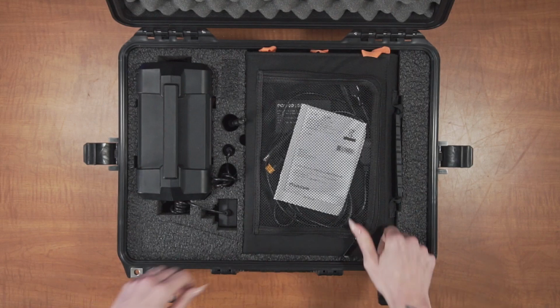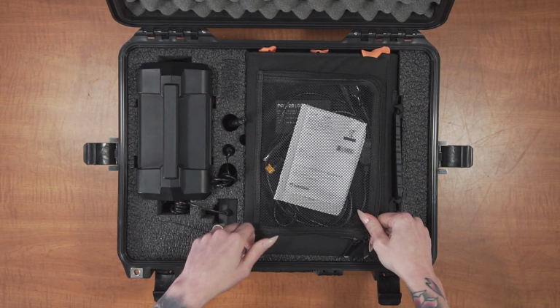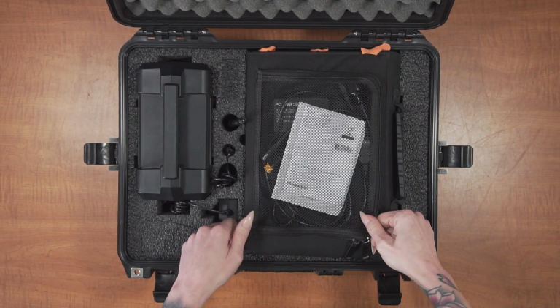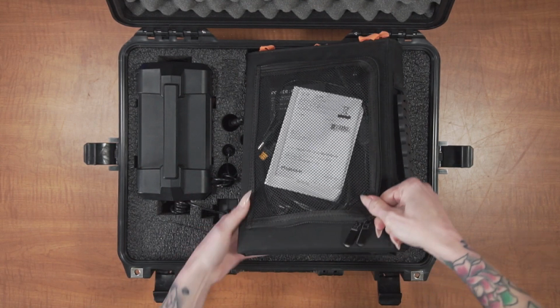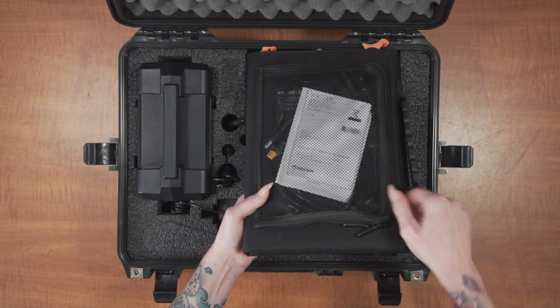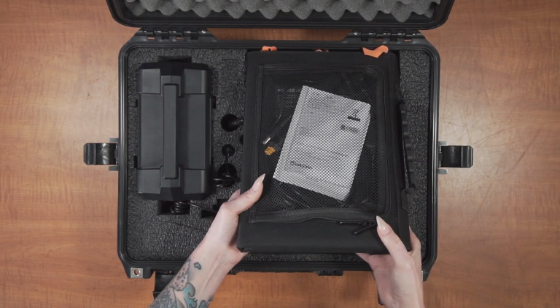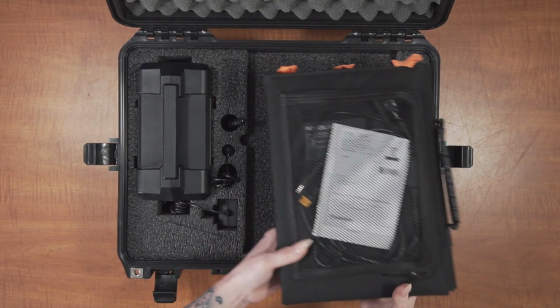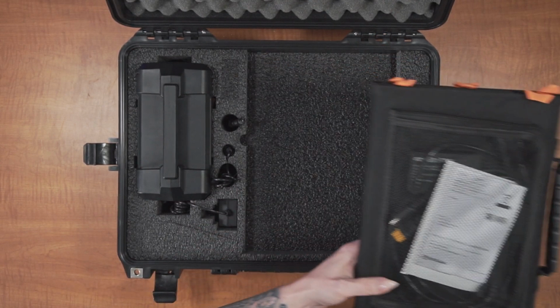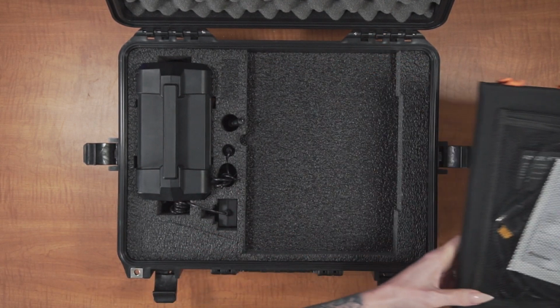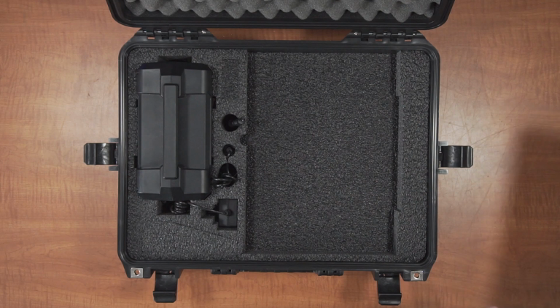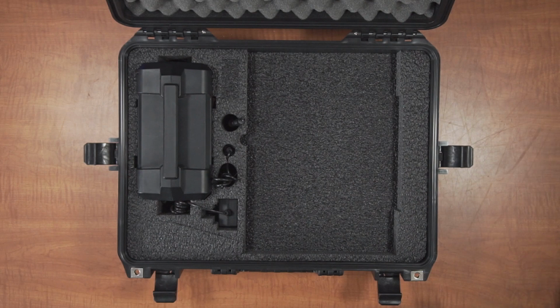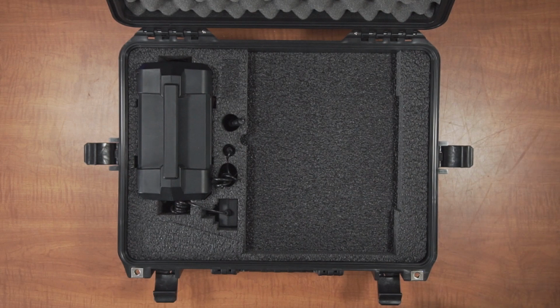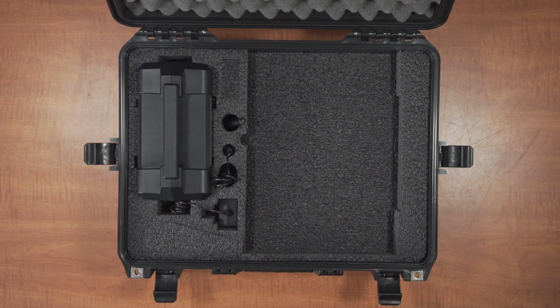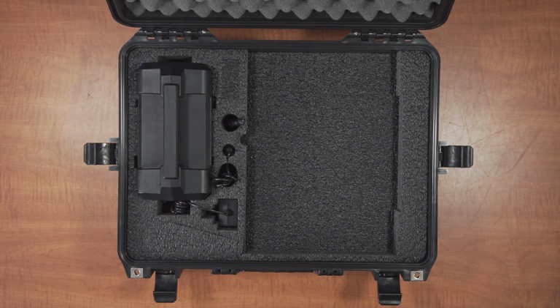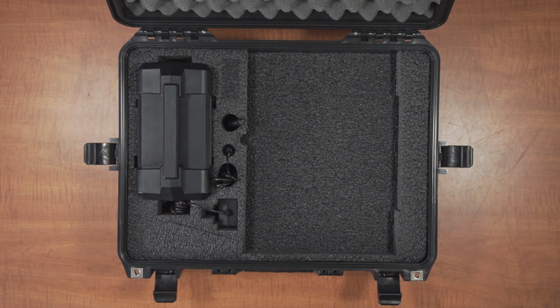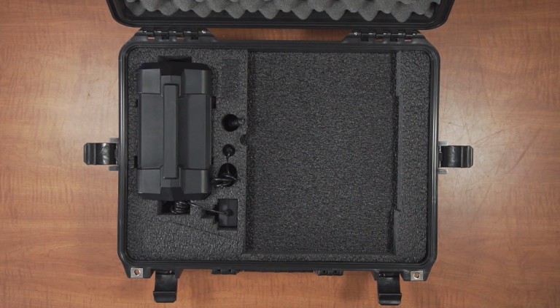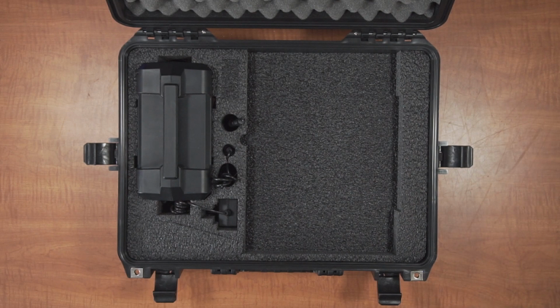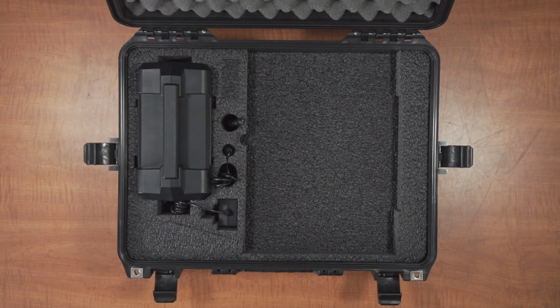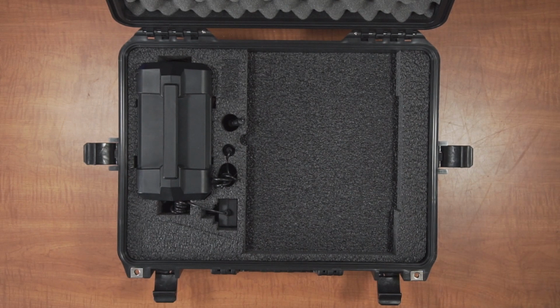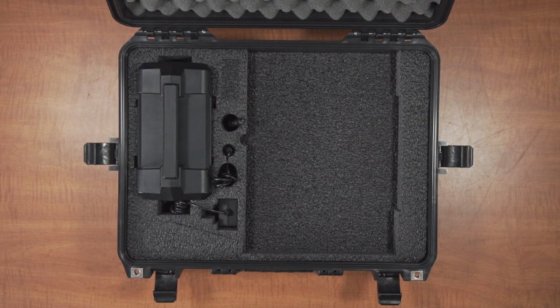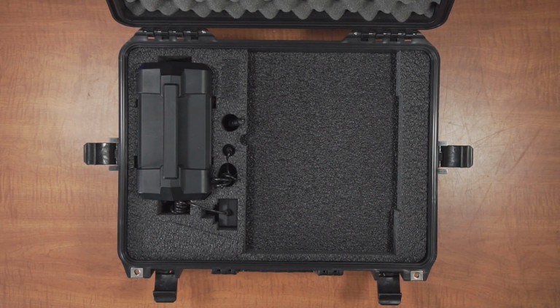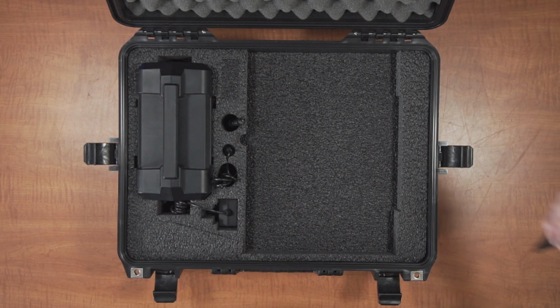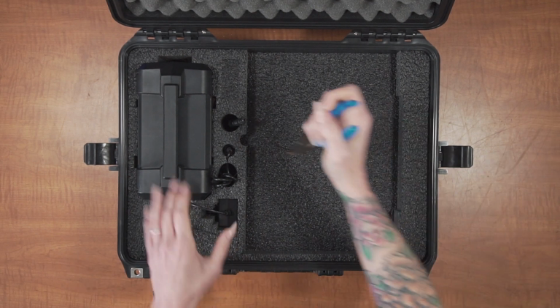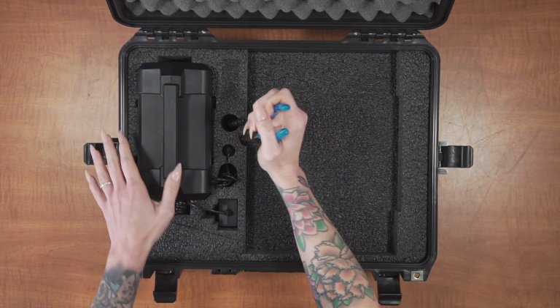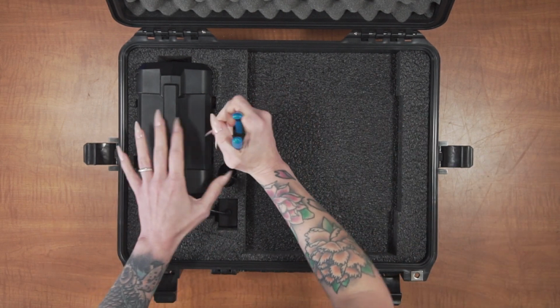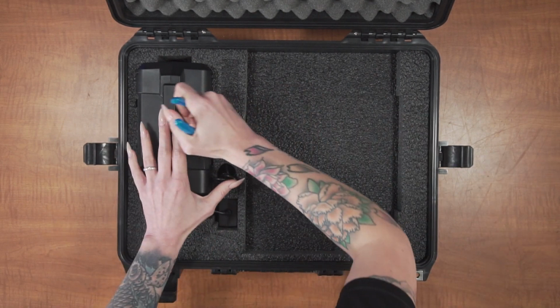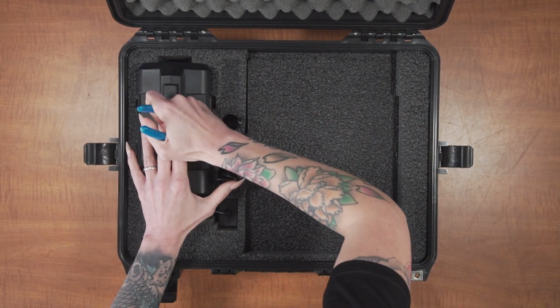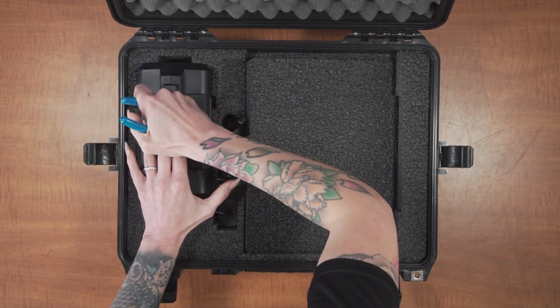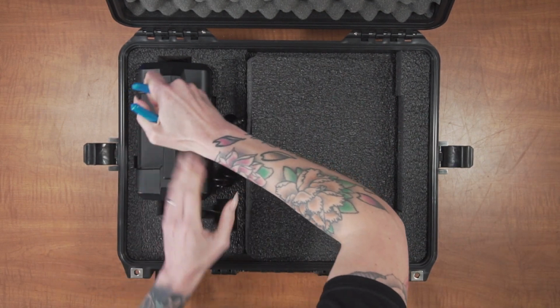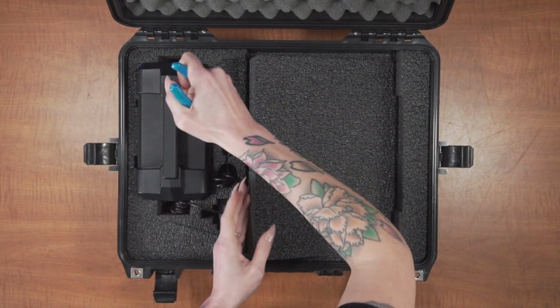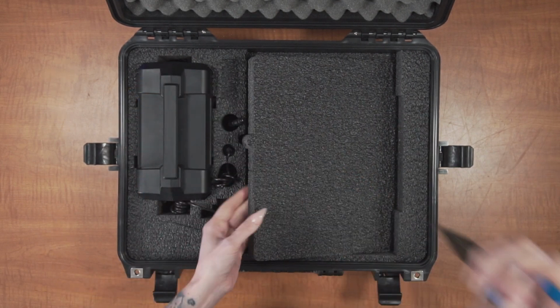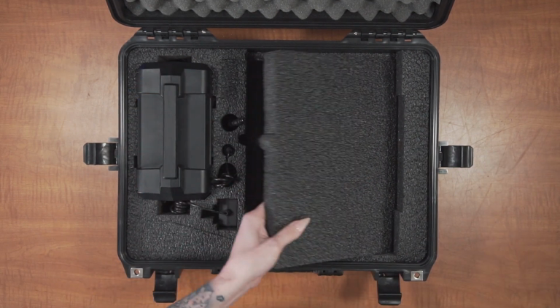When your case arrives, you'll need to remove the foam plugs. After removing the solar panels and setting them aside, remove this main foam plug first.